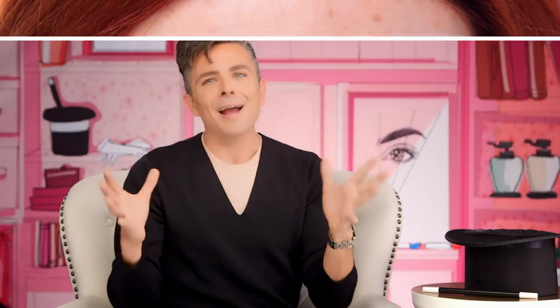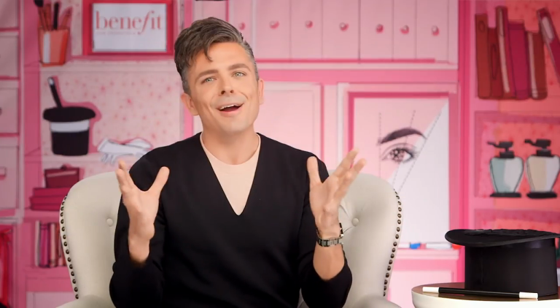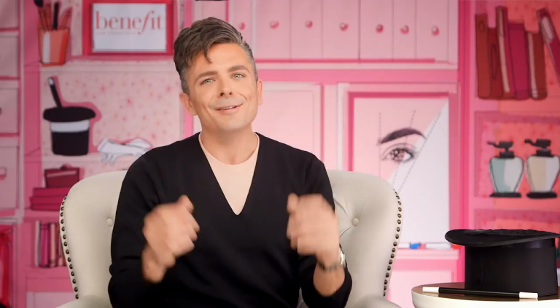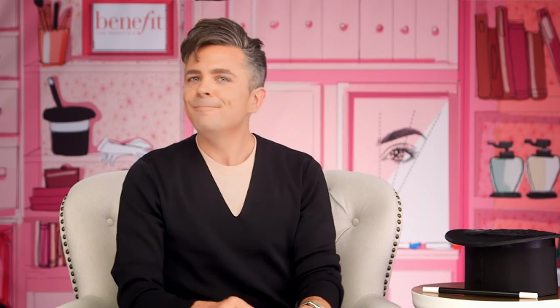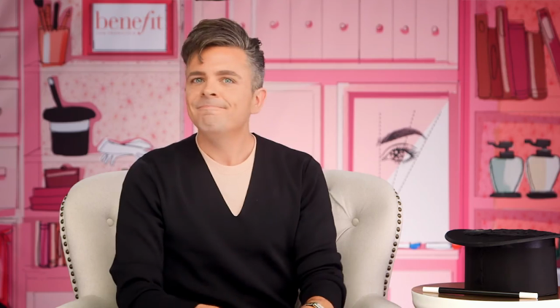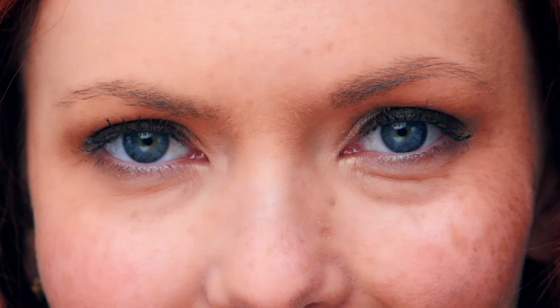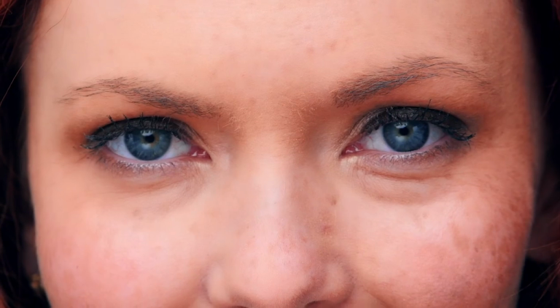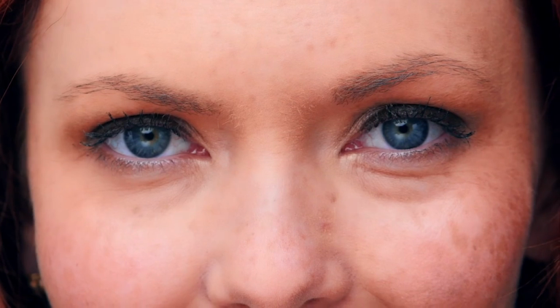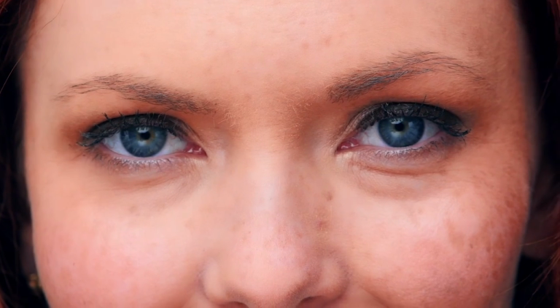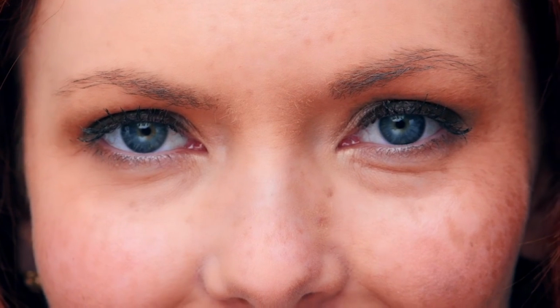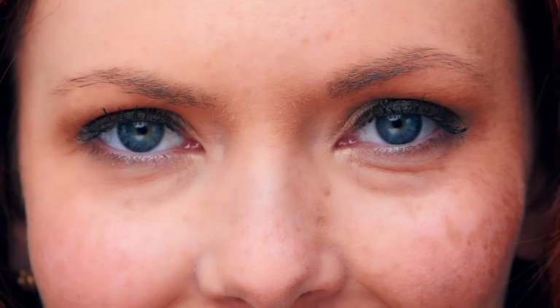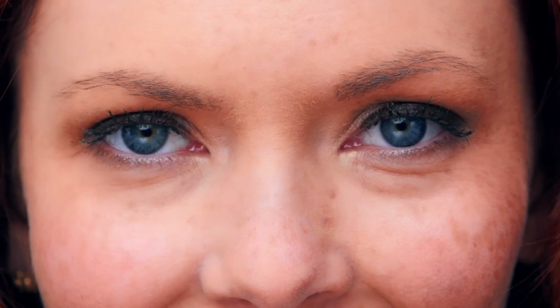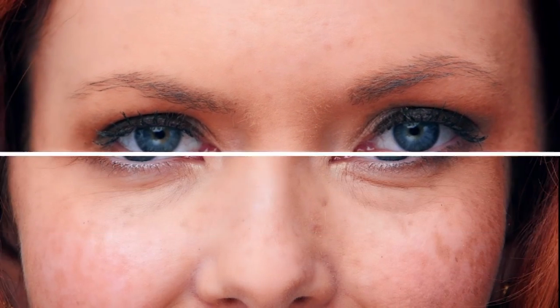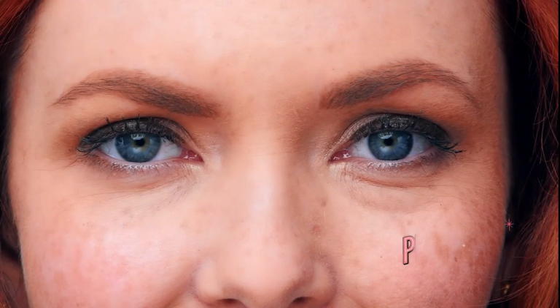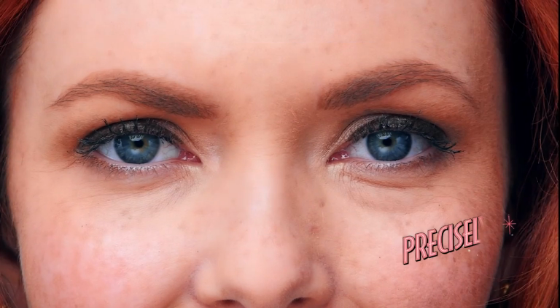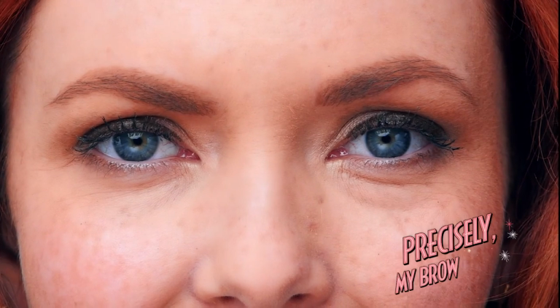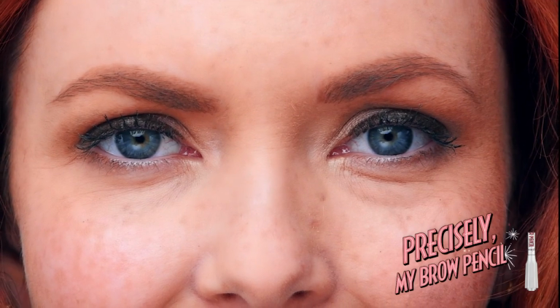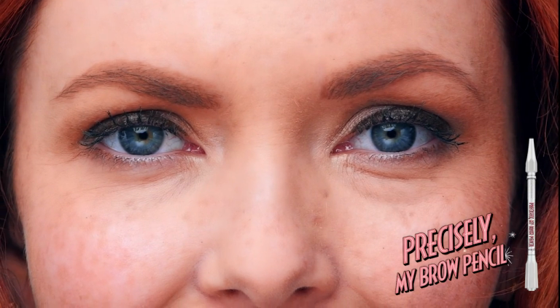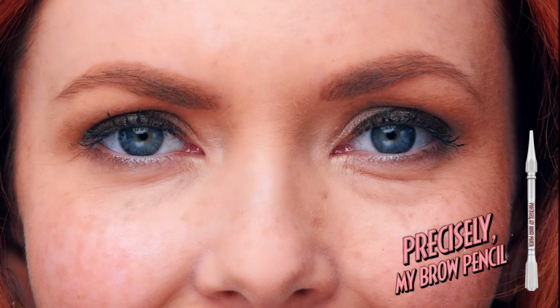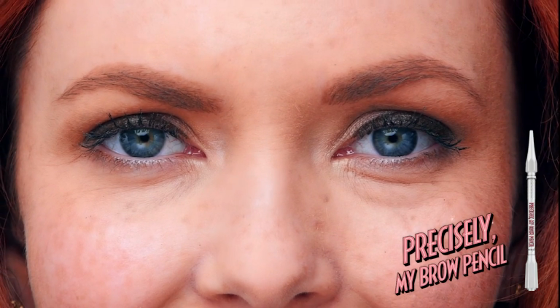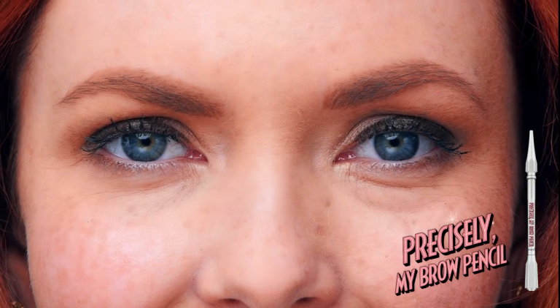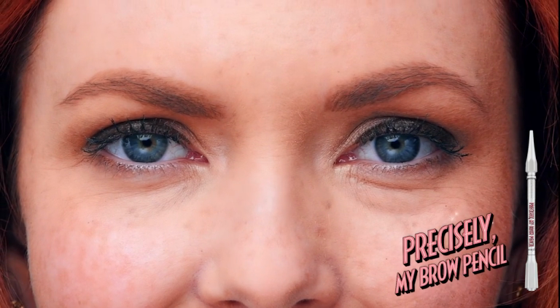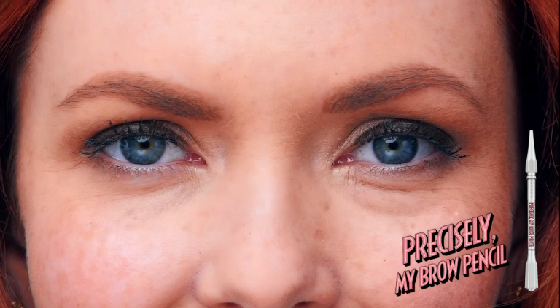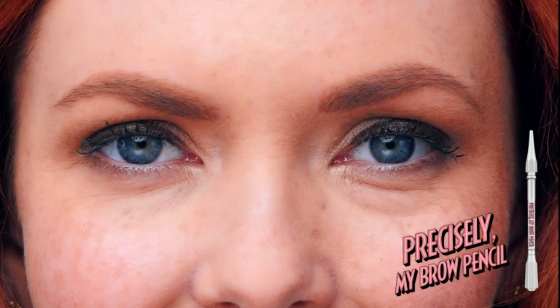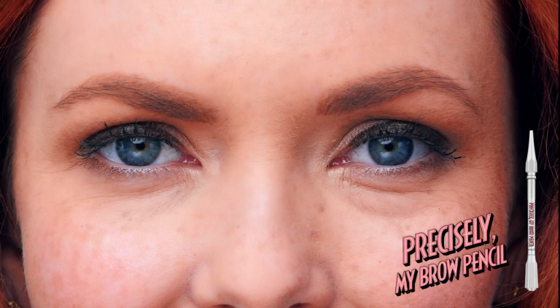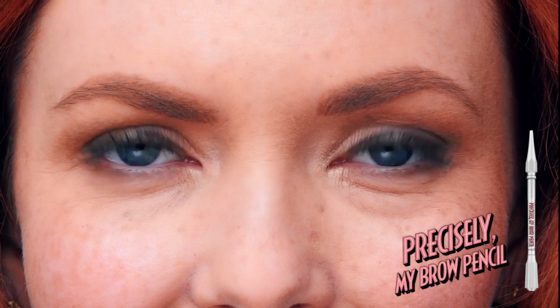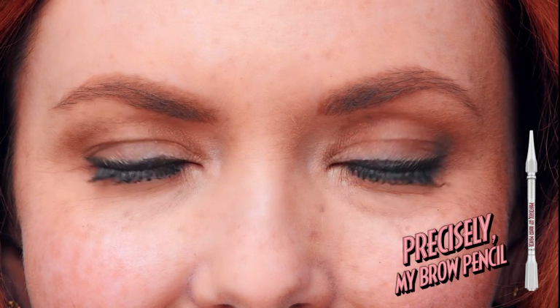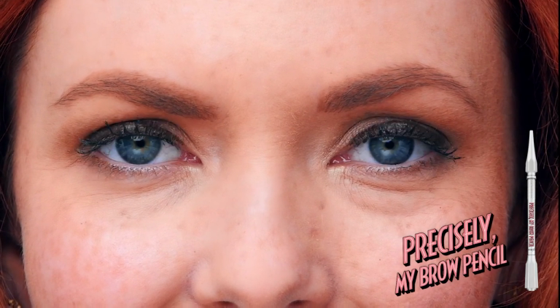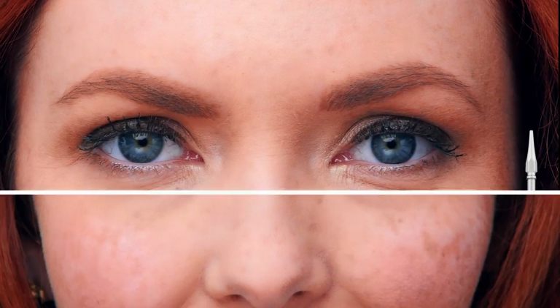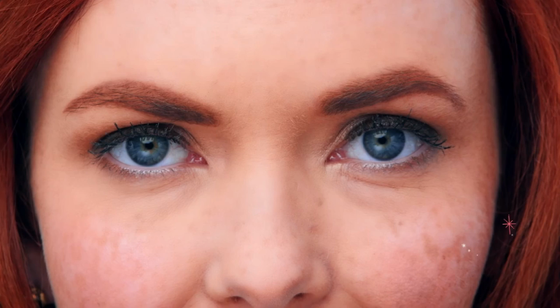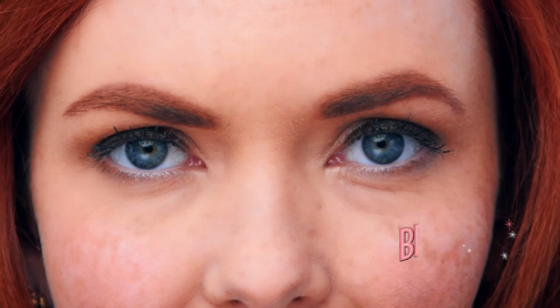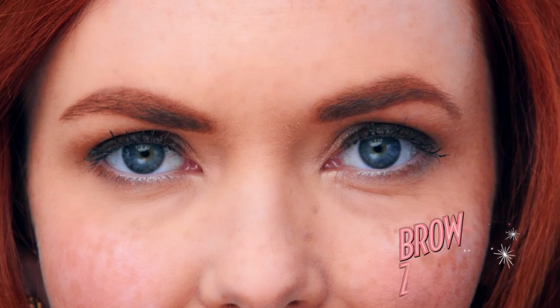Eyebrows — they come in all shapes and sizes. But shapeless? It doesn't have to be one of them.